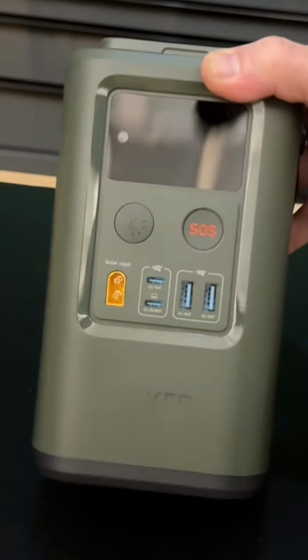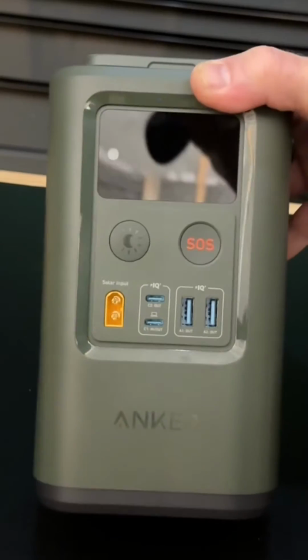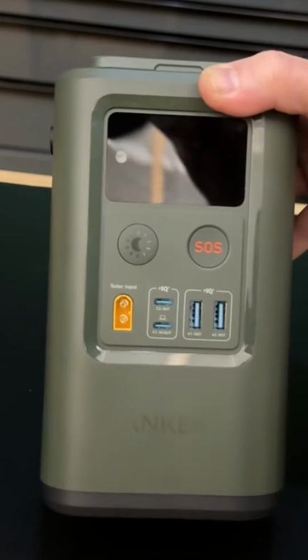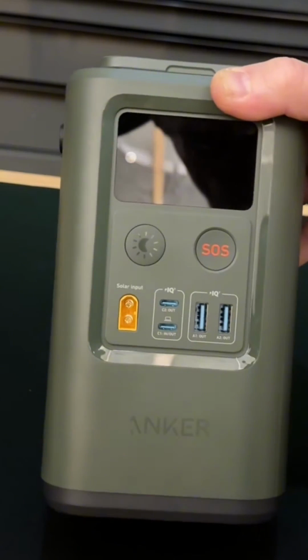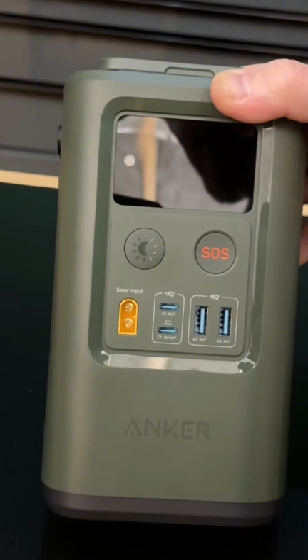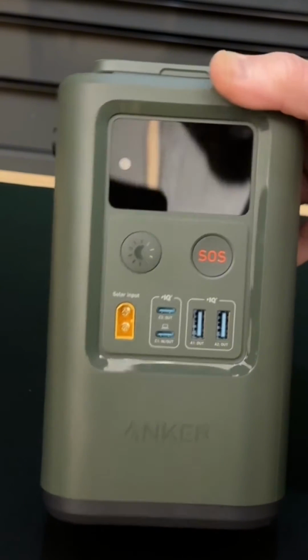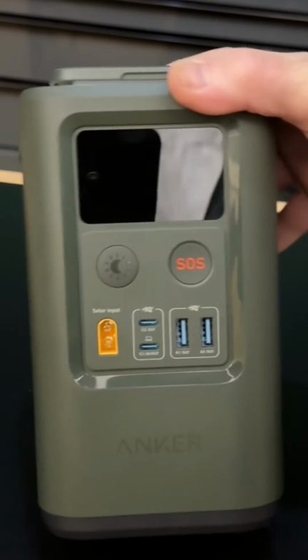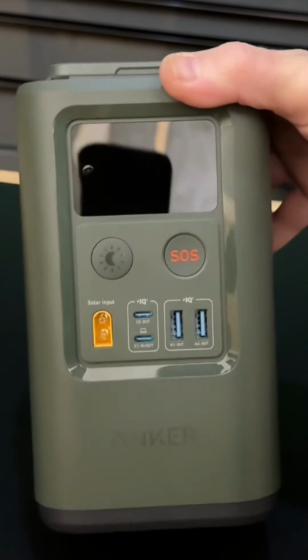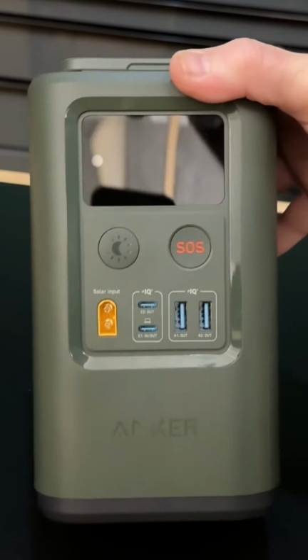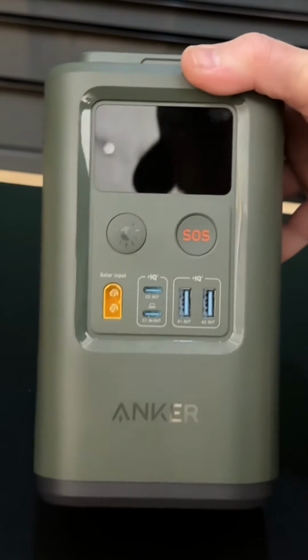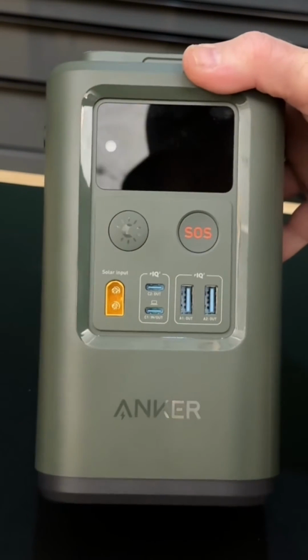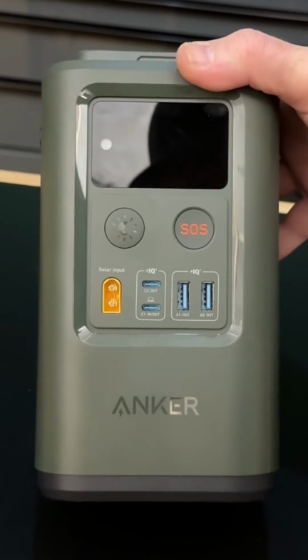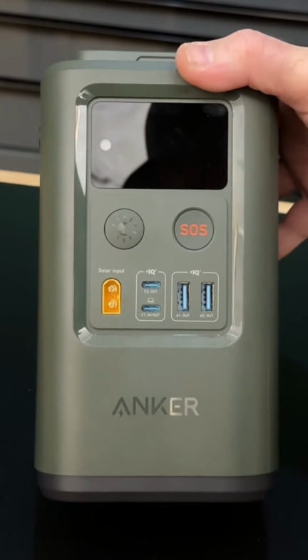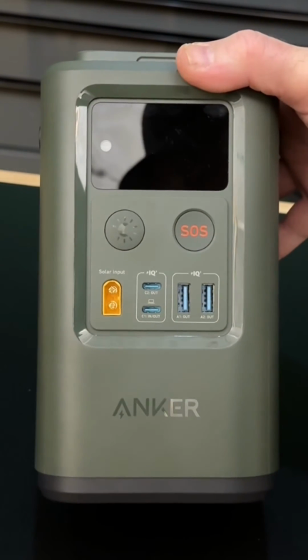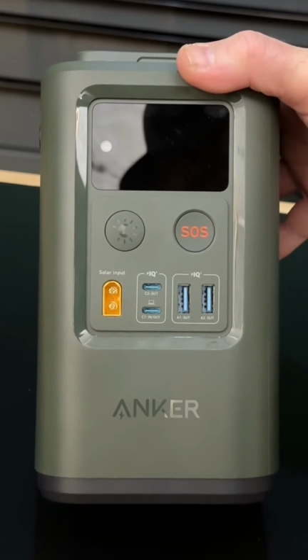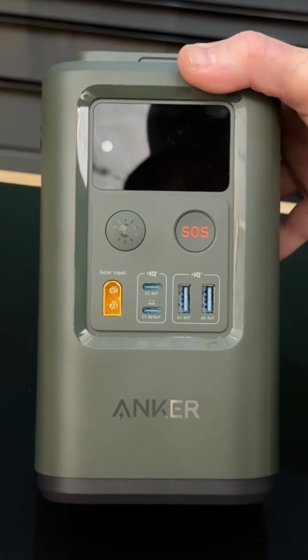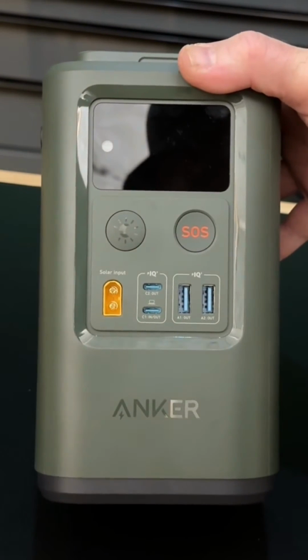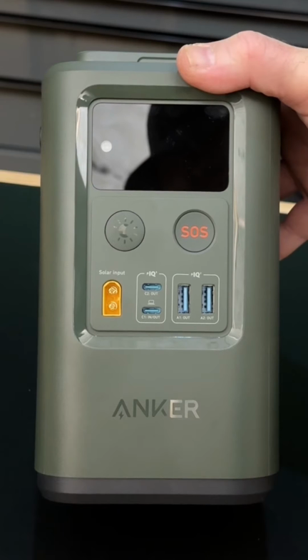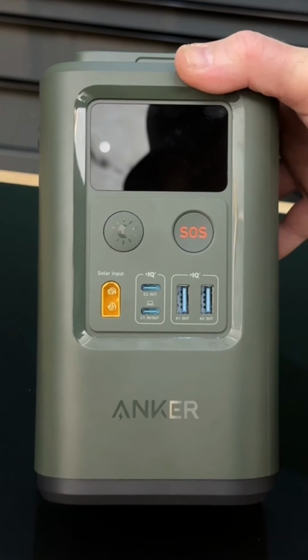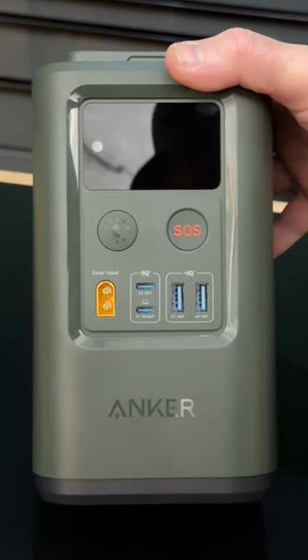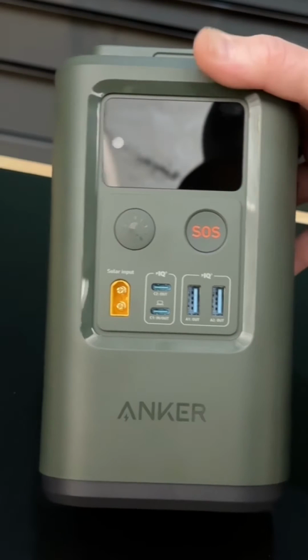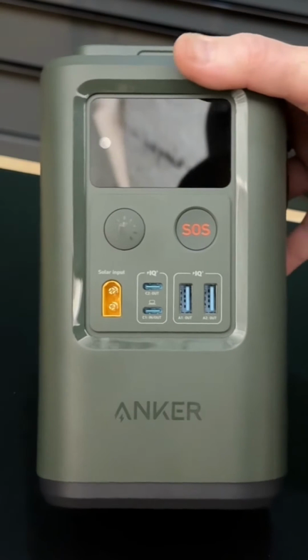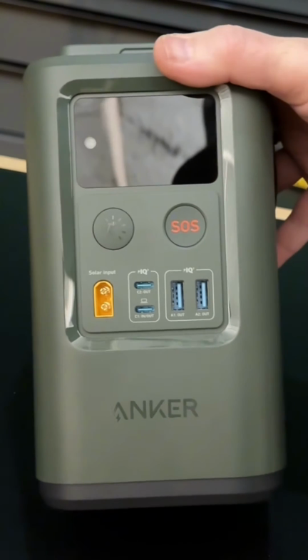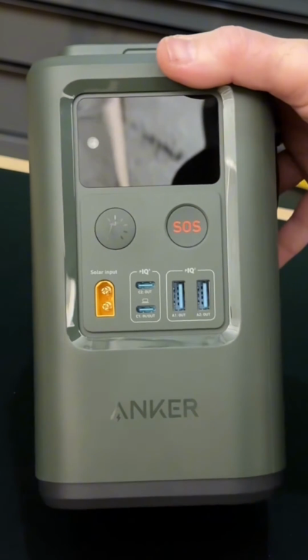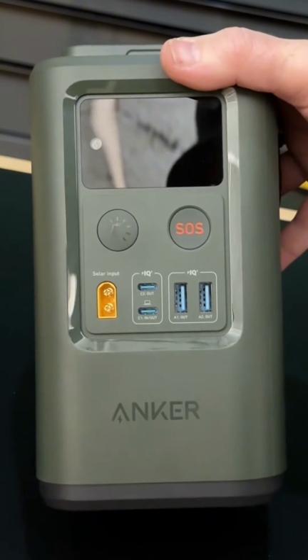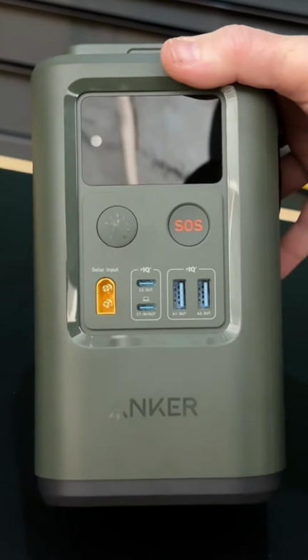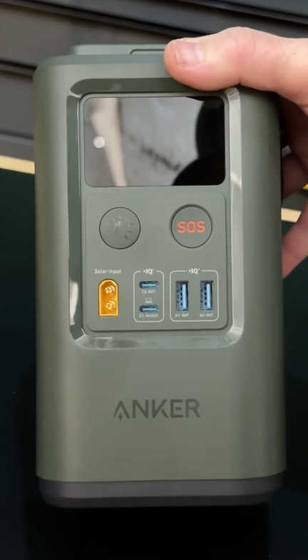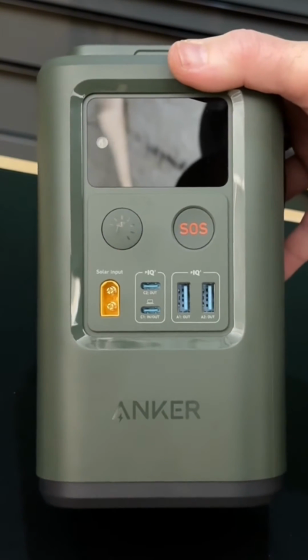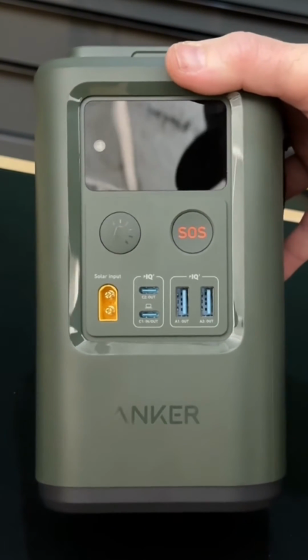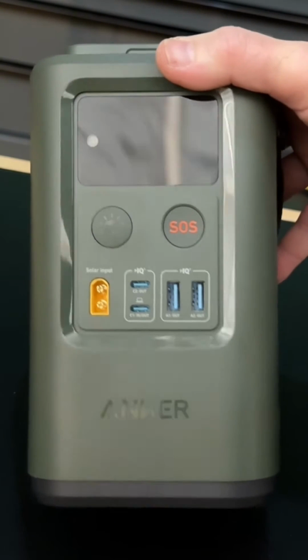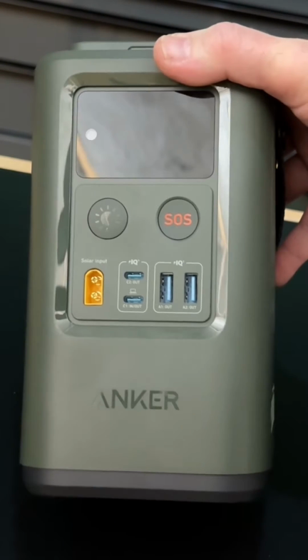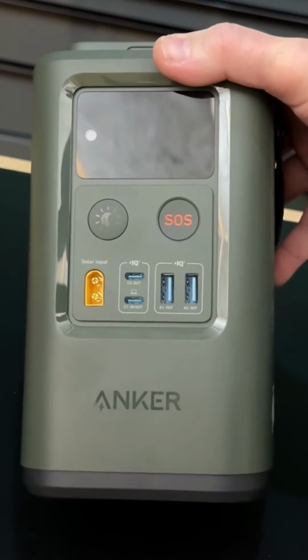With this power bank, you can recharge your iPhone about 10 to 12 times and your laptop anywhere from three to five times.